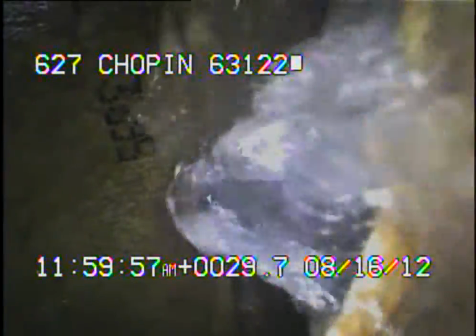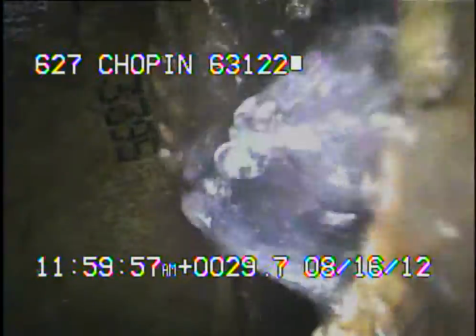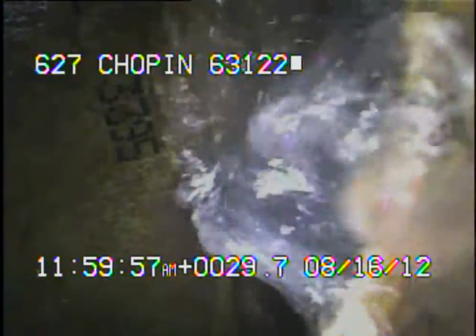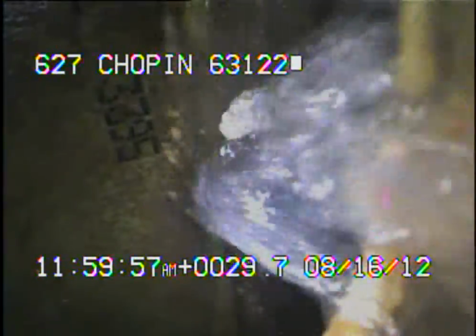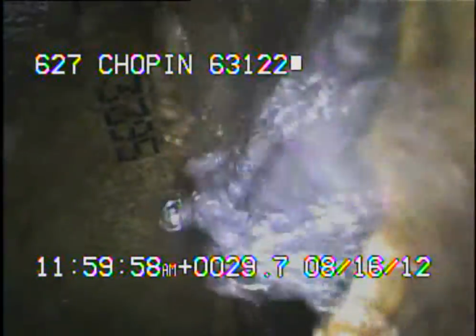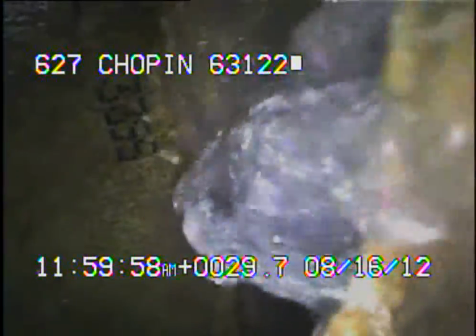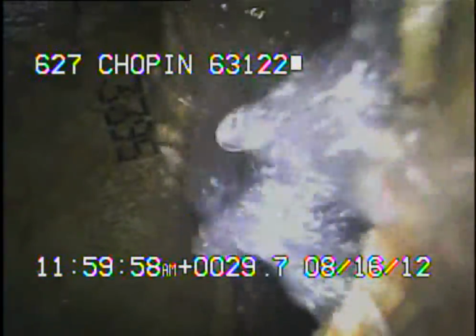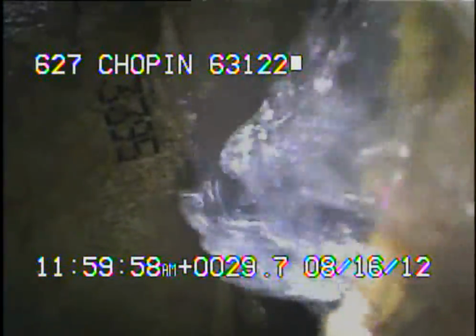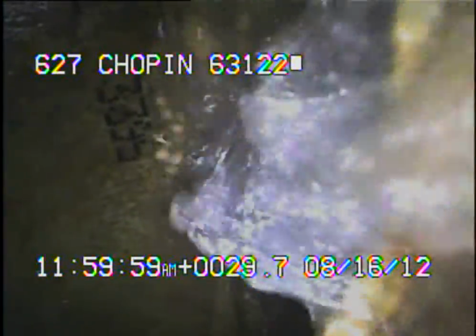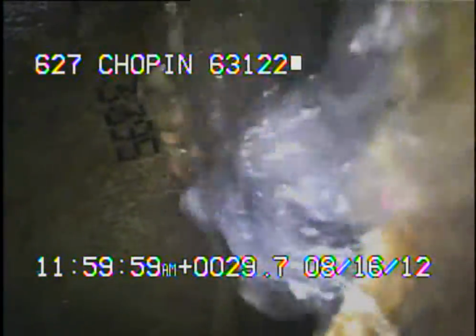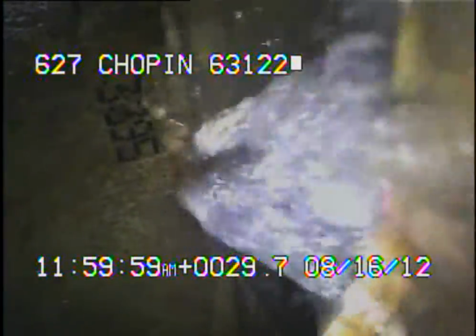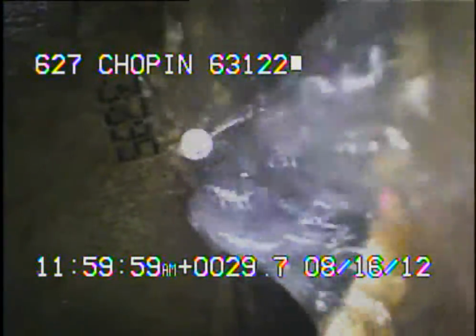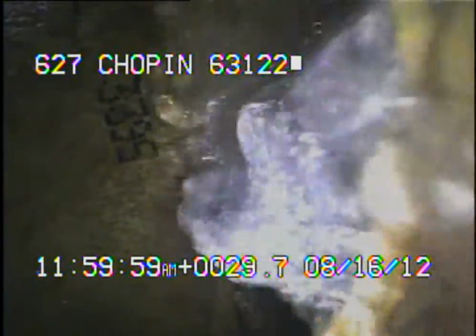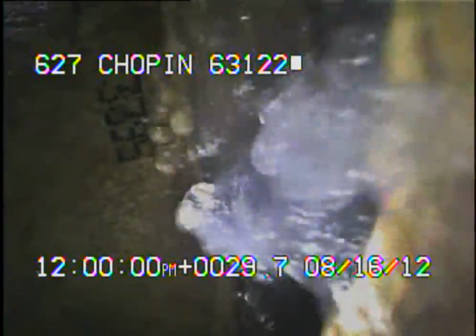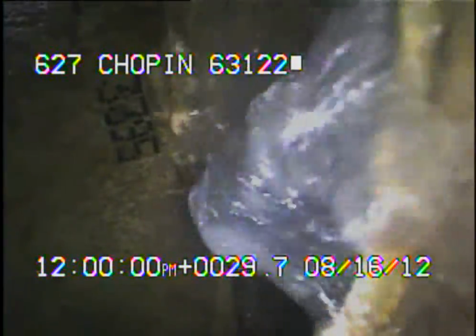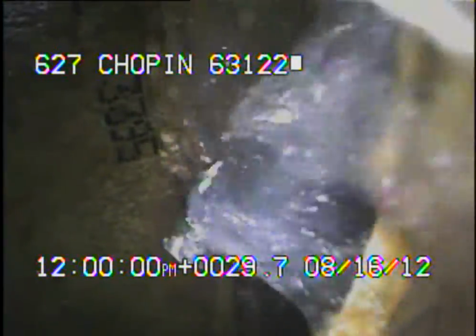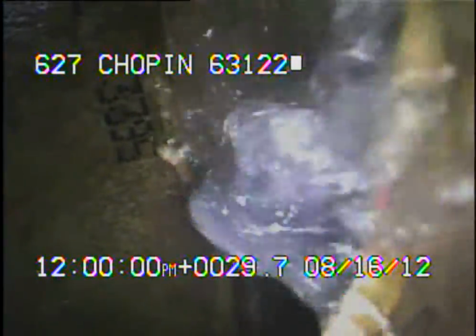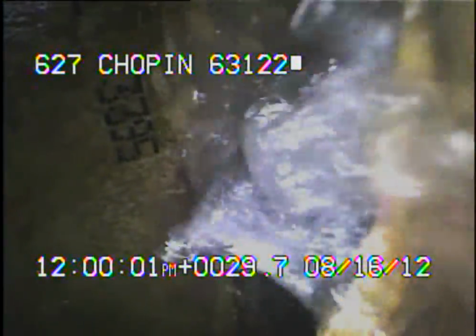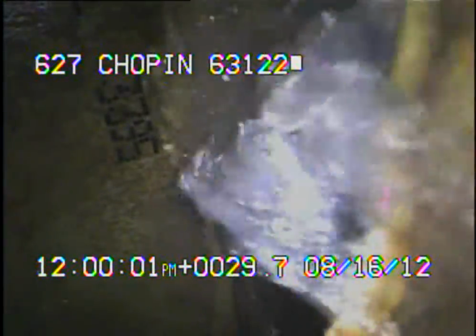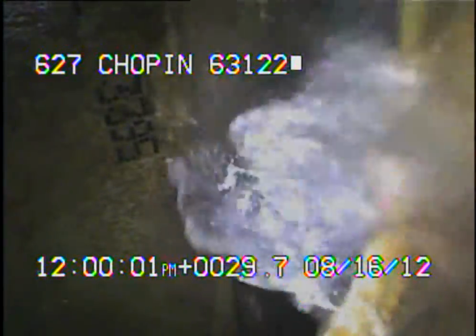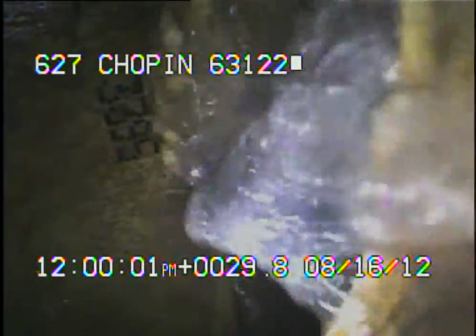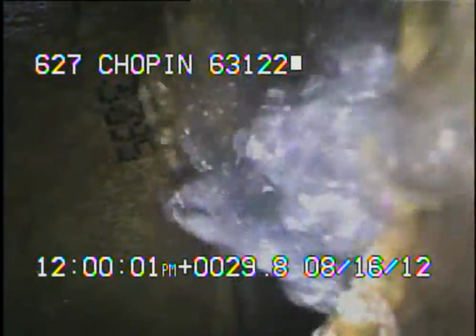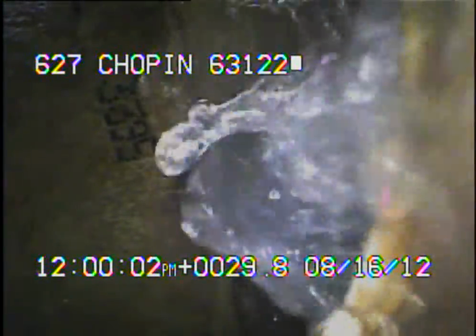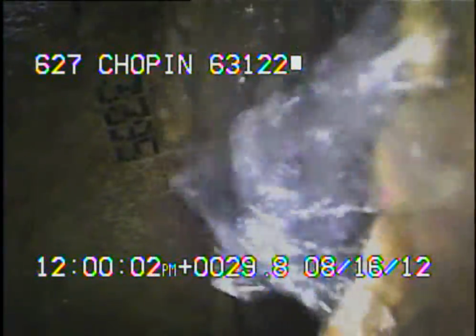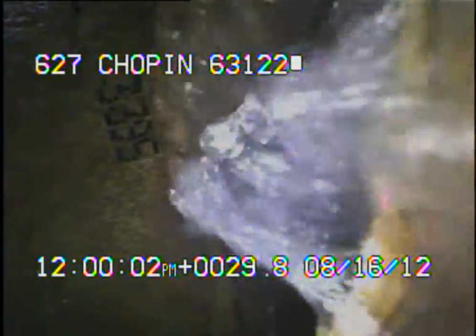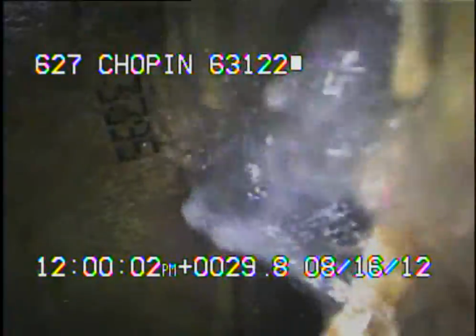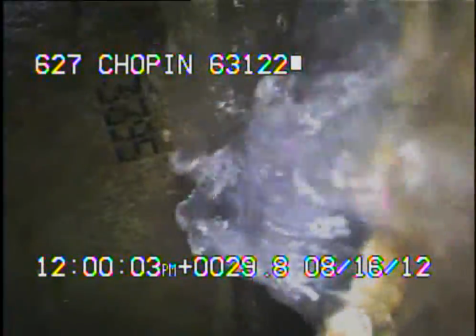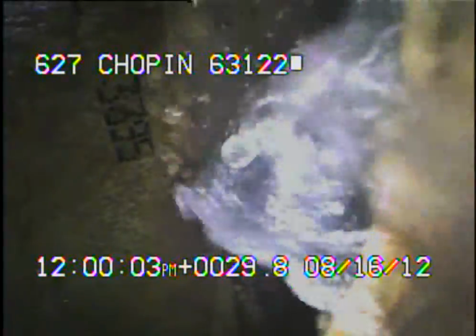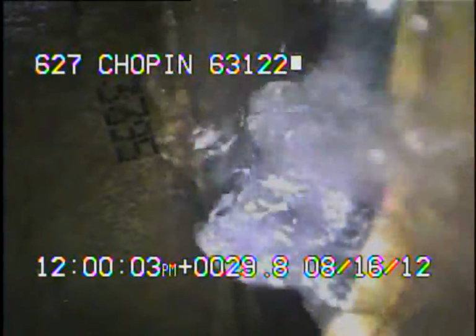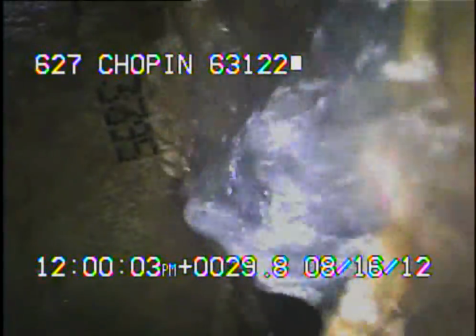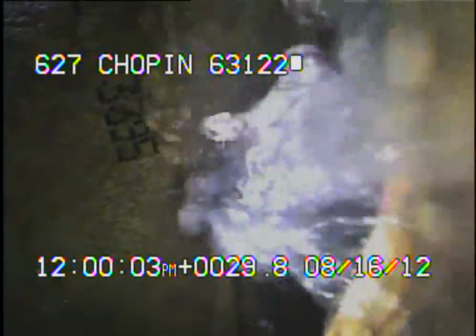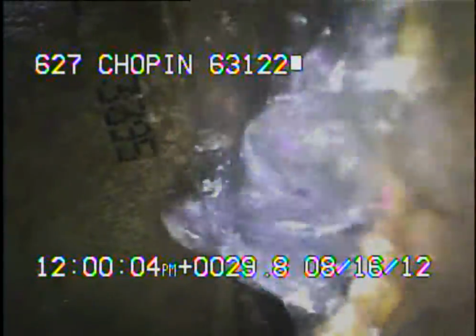There's also a sinkhole in the neighboring property behind us. I've got a garden hose running in that sinkhole right now, and as you can see, there's a large amount of water coming into the lateral.